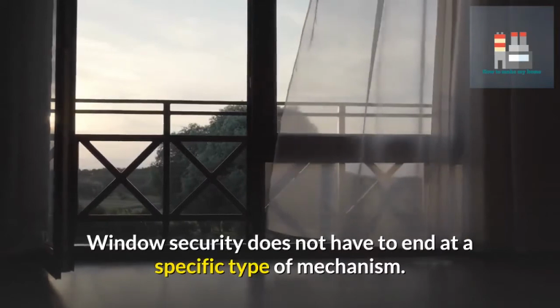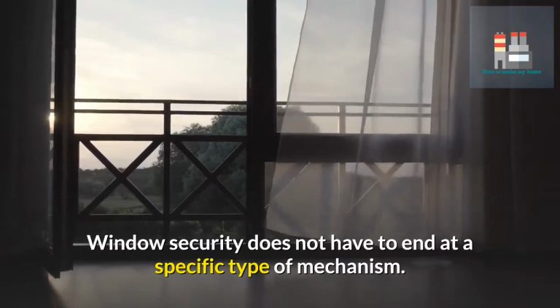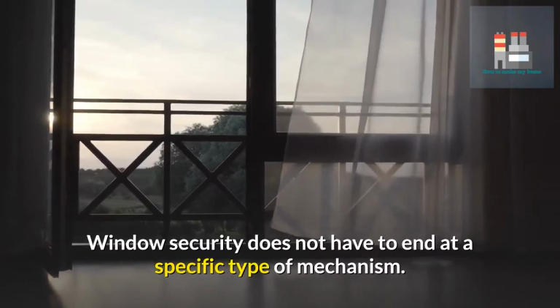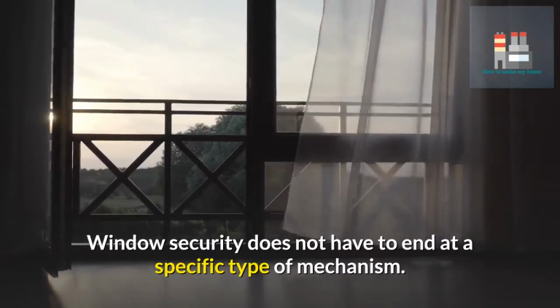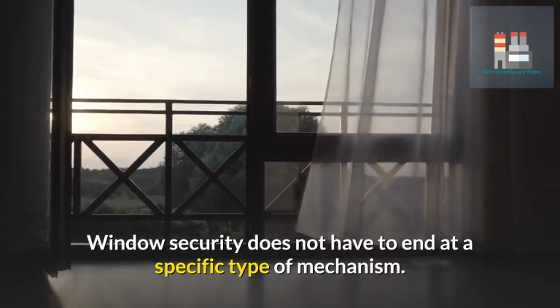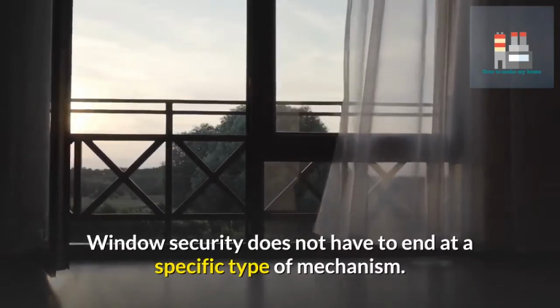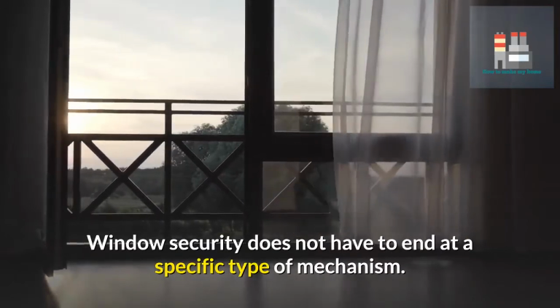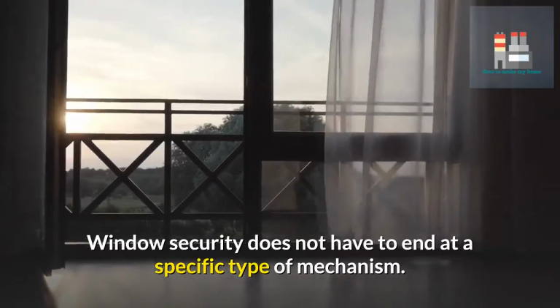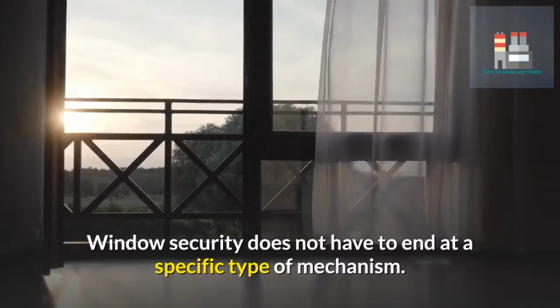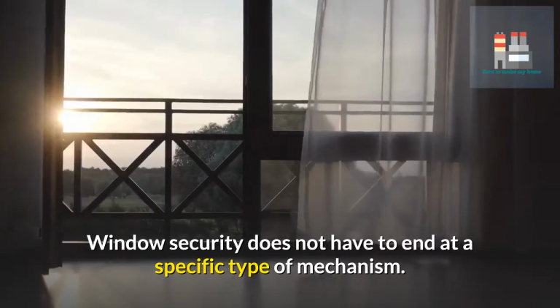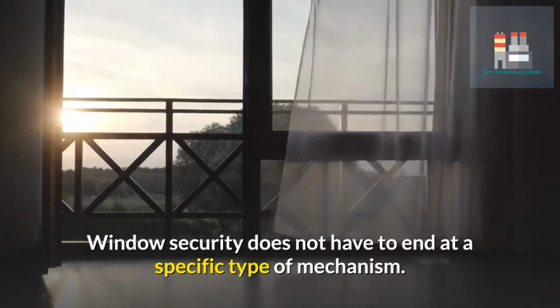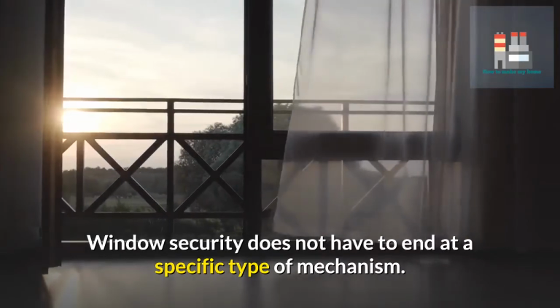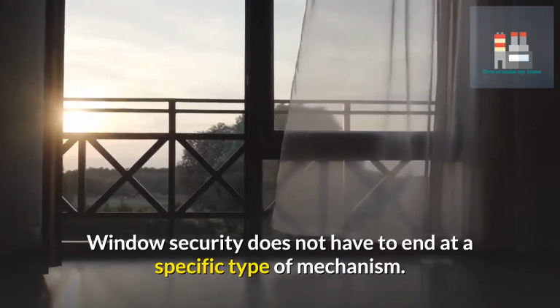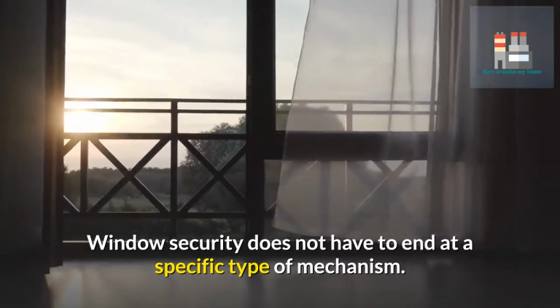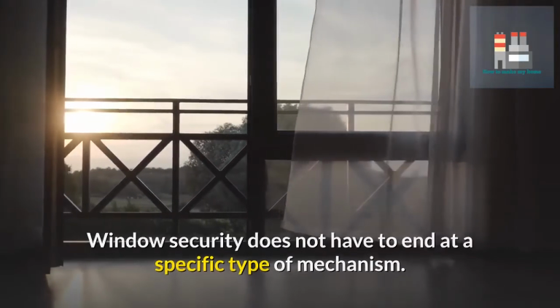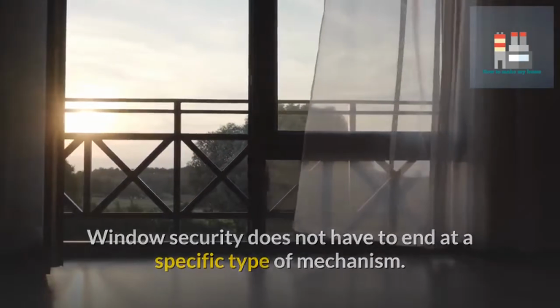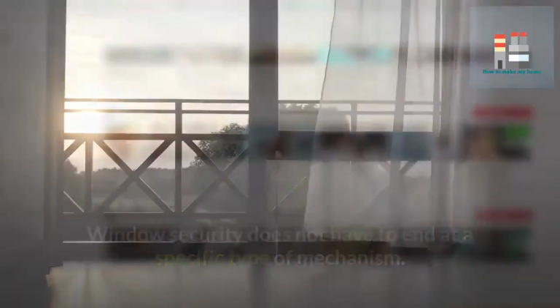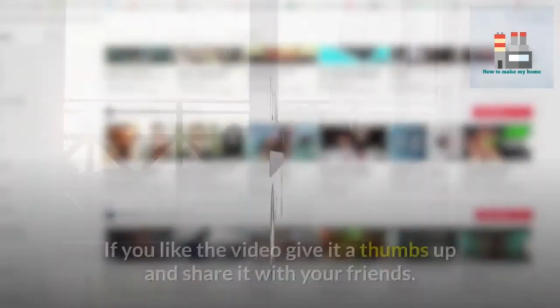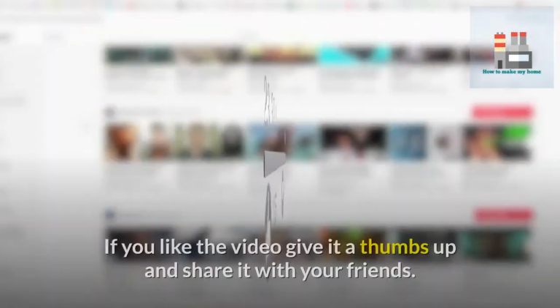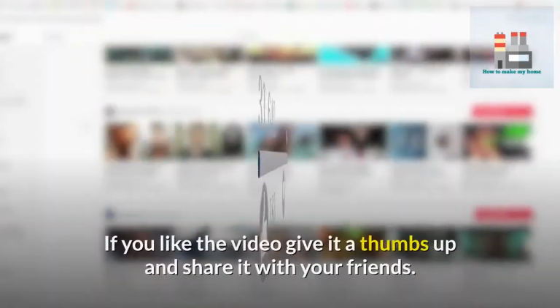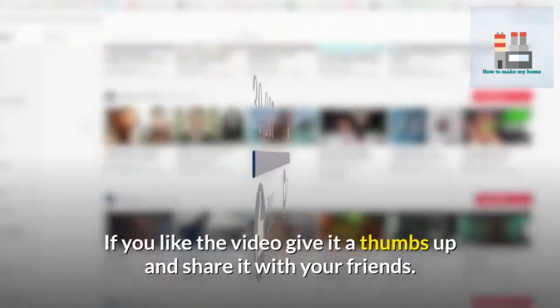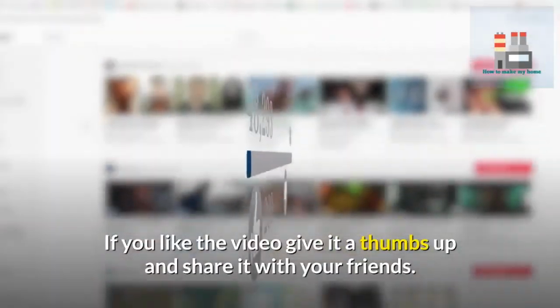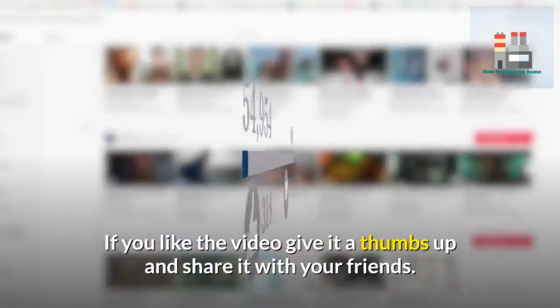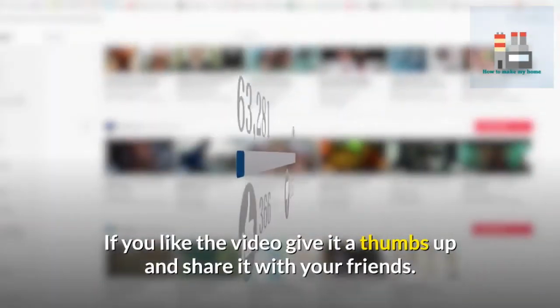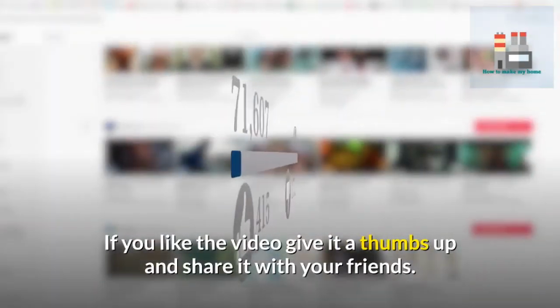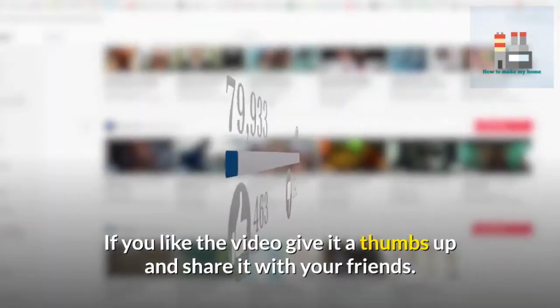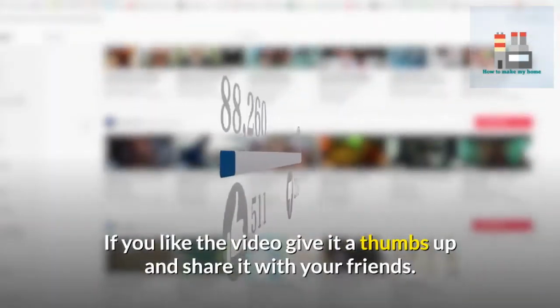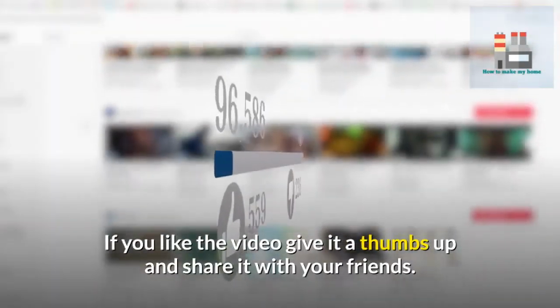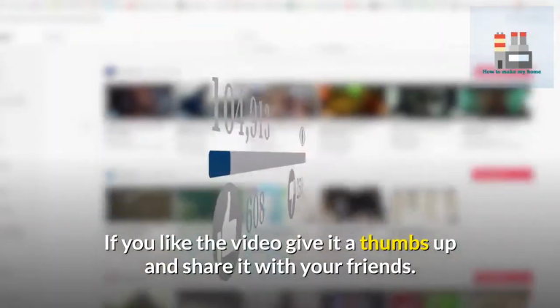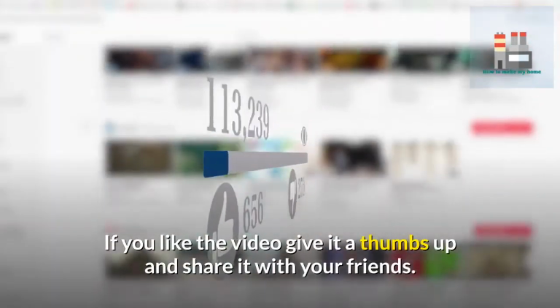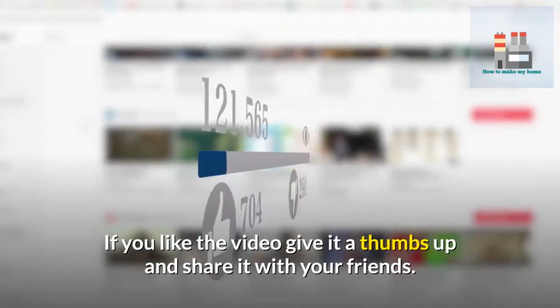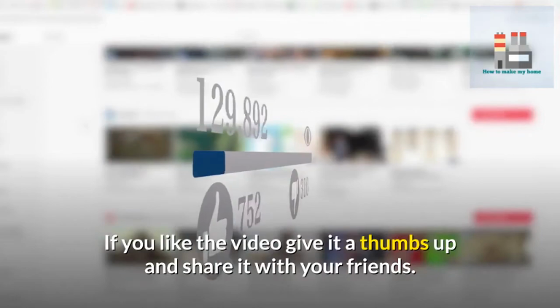Window security does not have to end at a specific type of mechanism. If you like the video, give it a thumbs up and share it with your friends for more useful and interesting information.